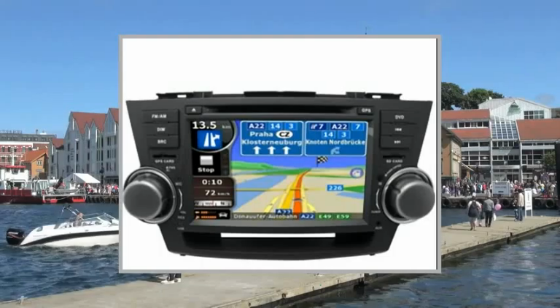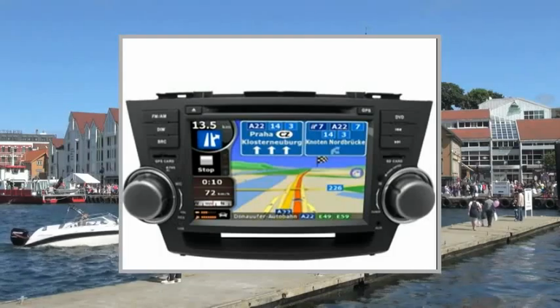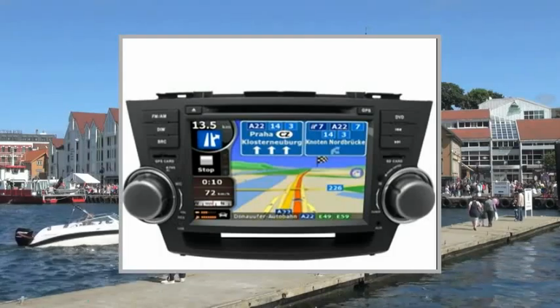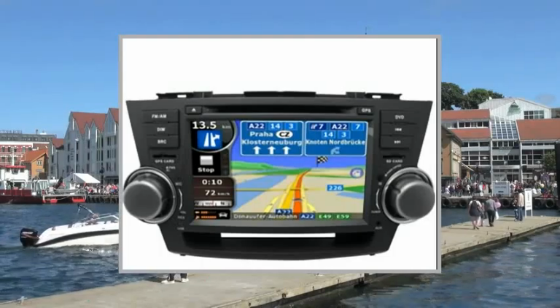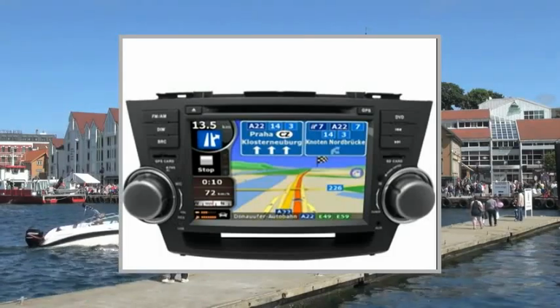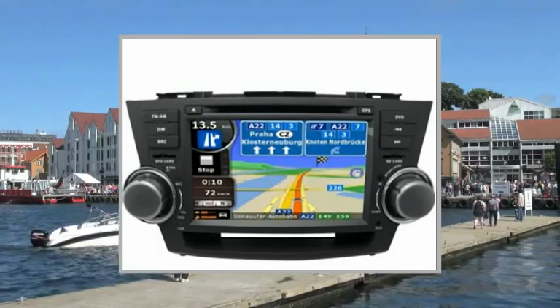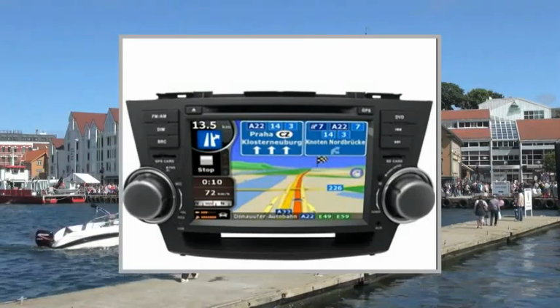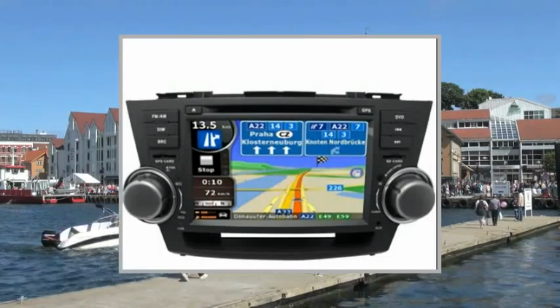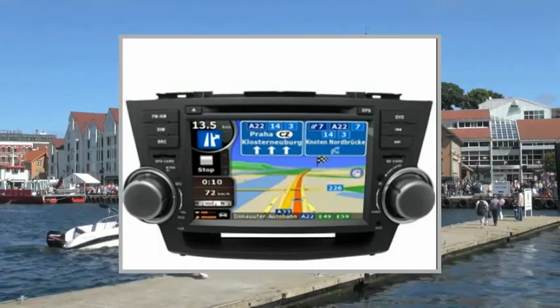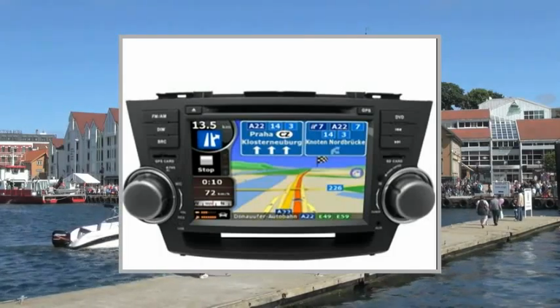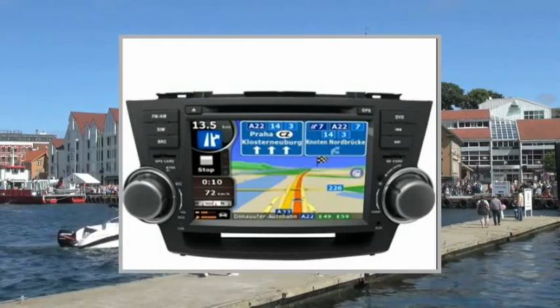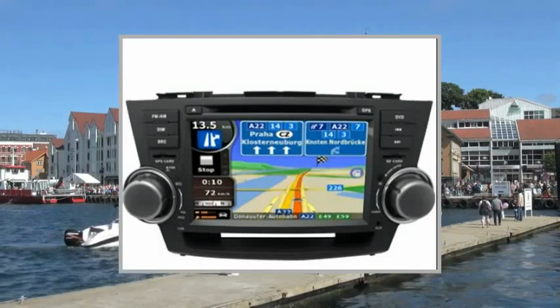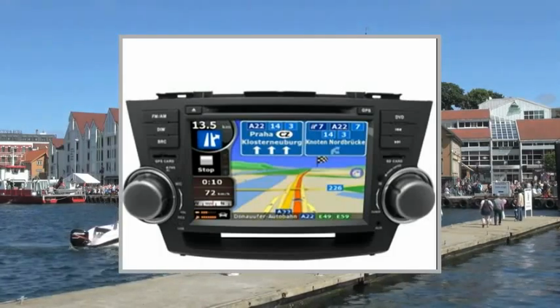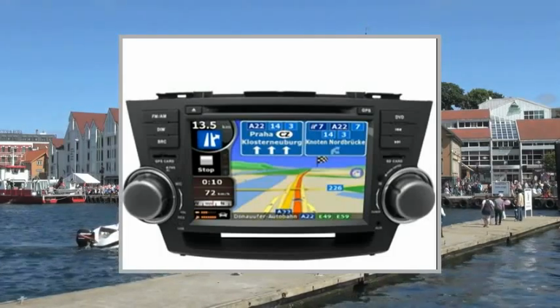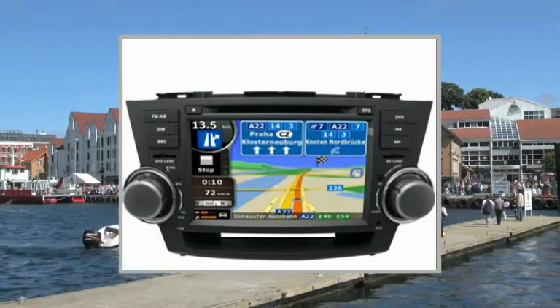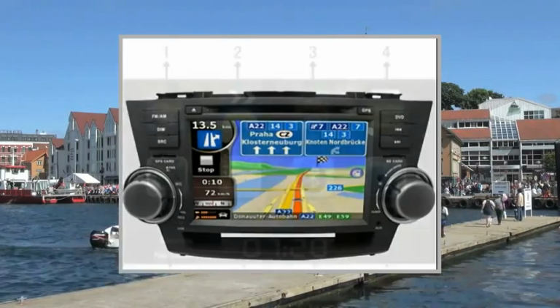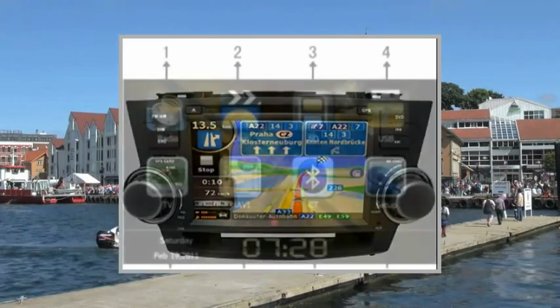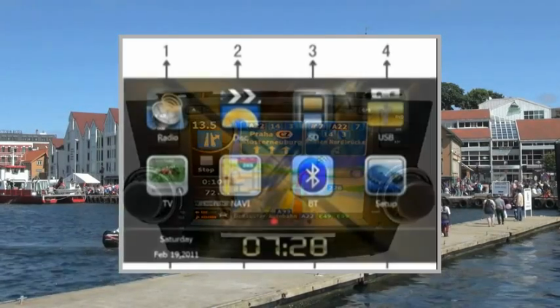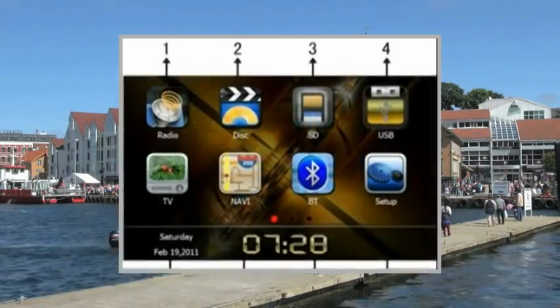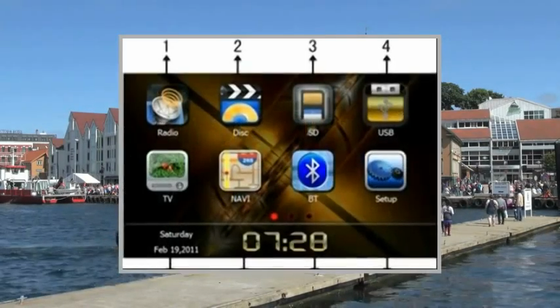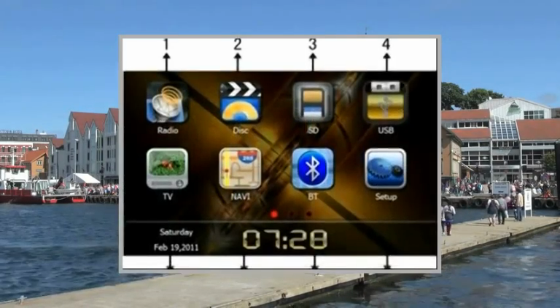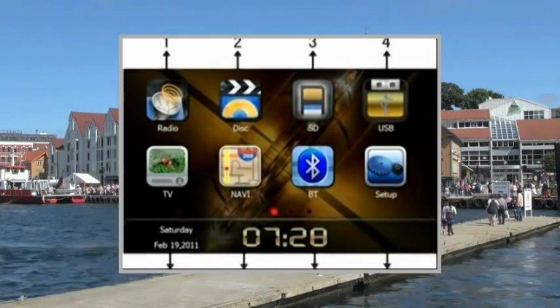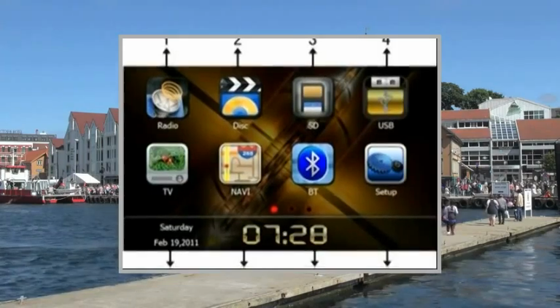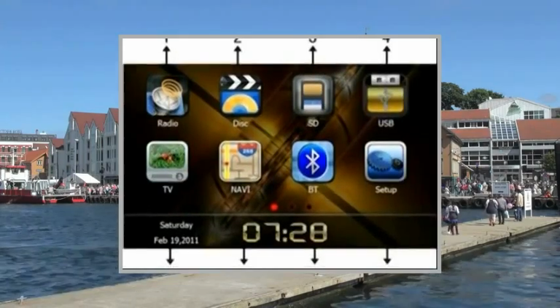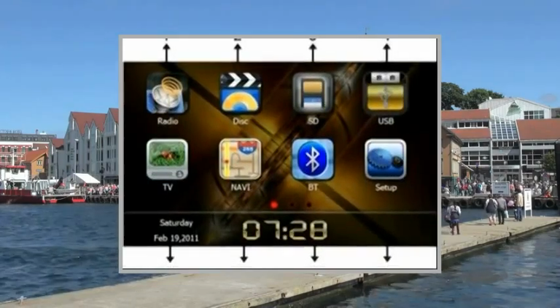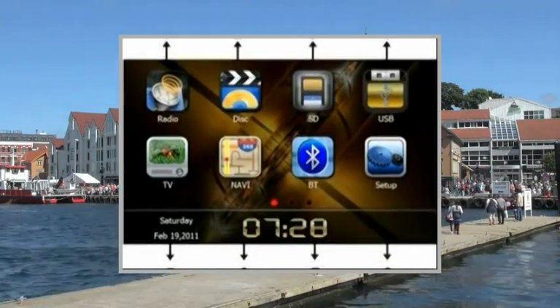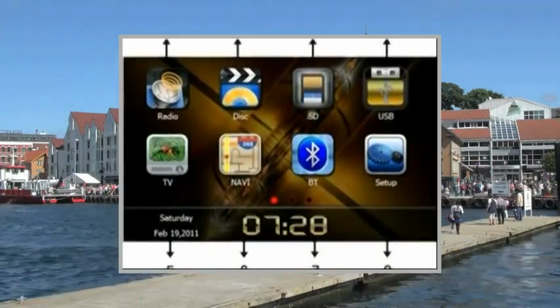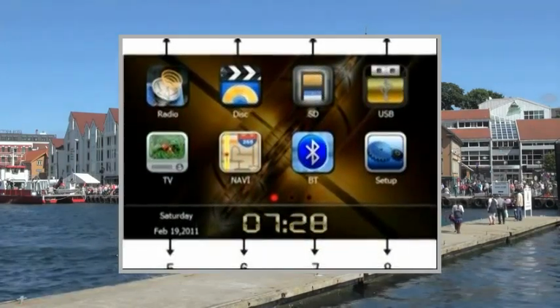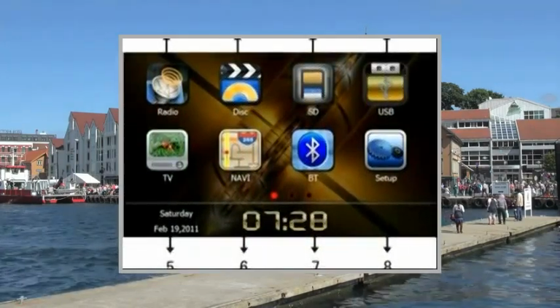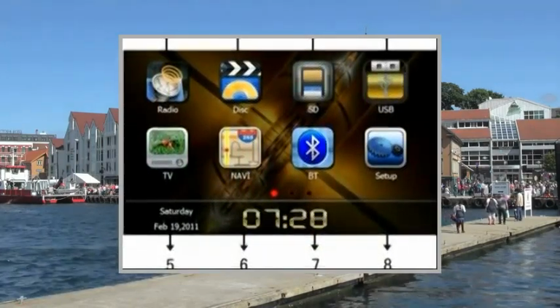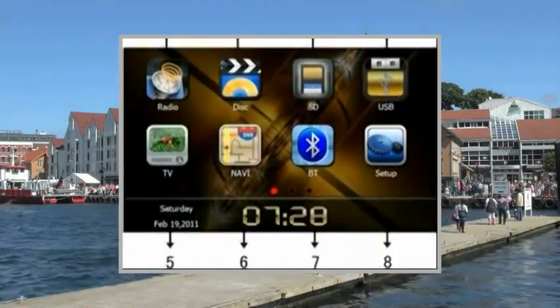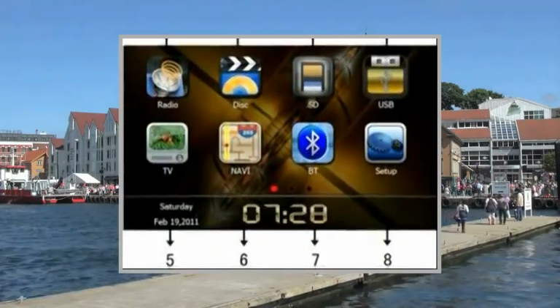Welcome to the video. This is a presentation of the product: an in-dash DVD video receiver, a high-quality car audio unit.